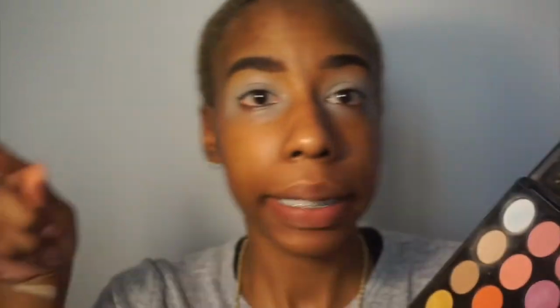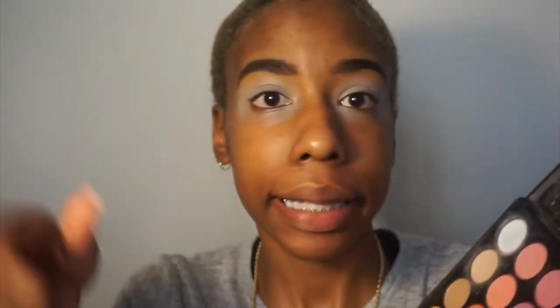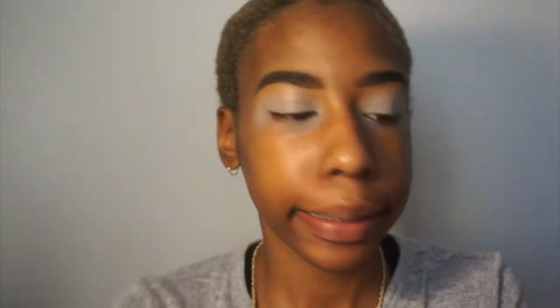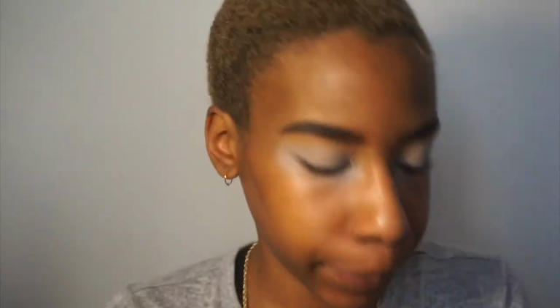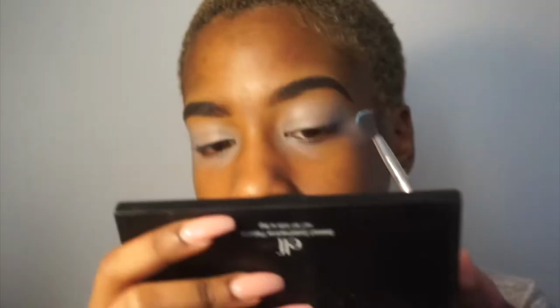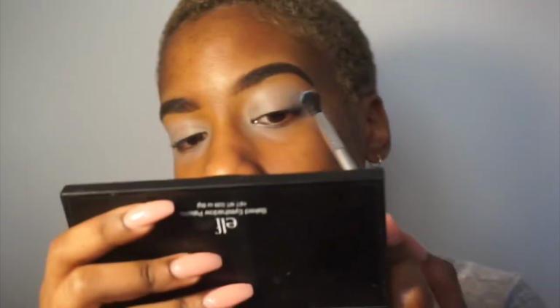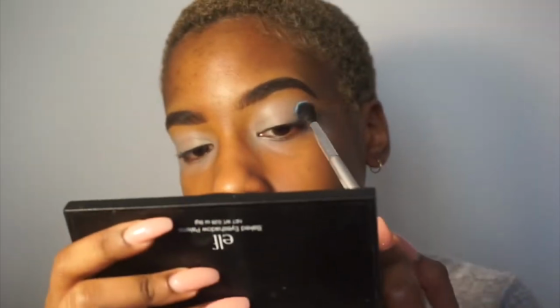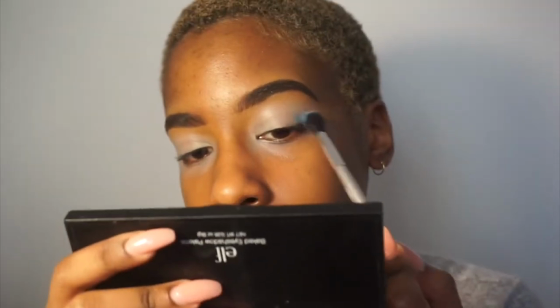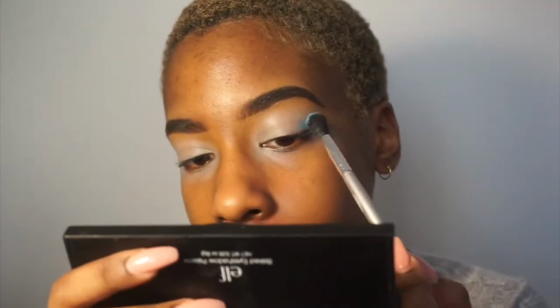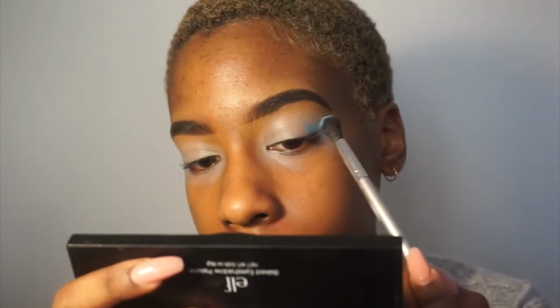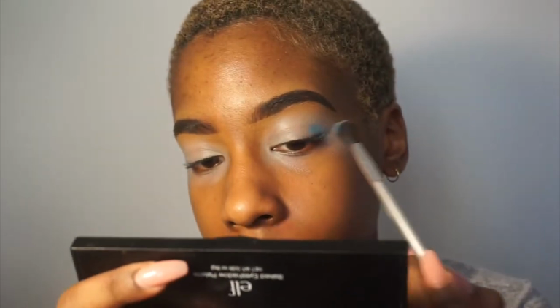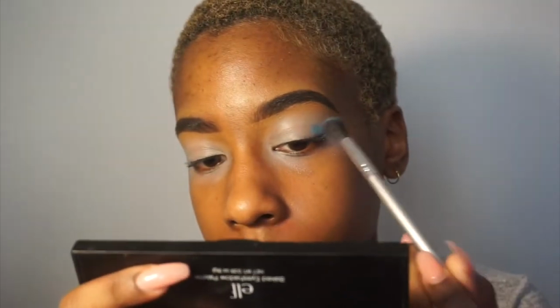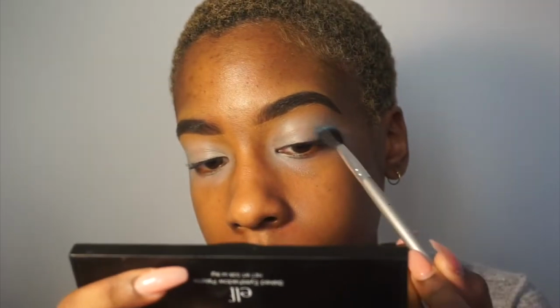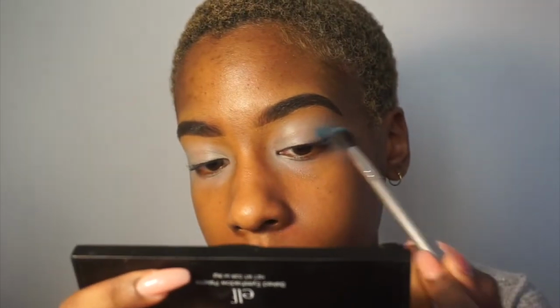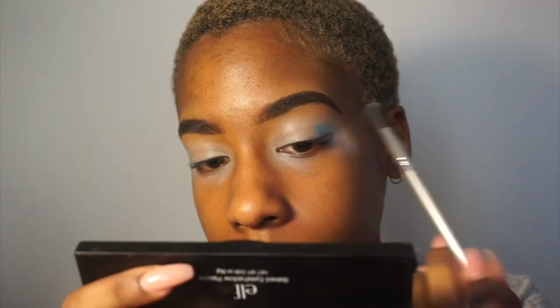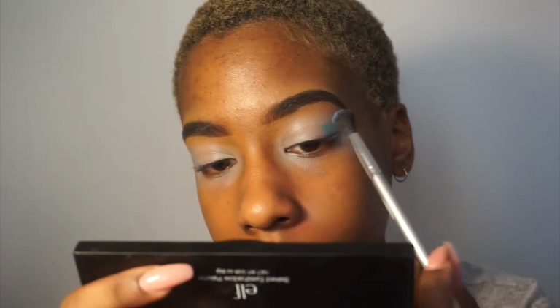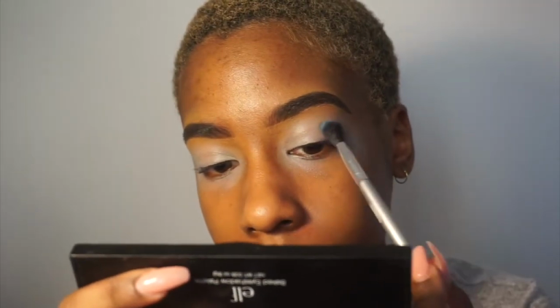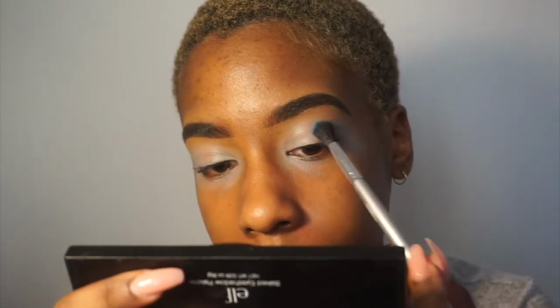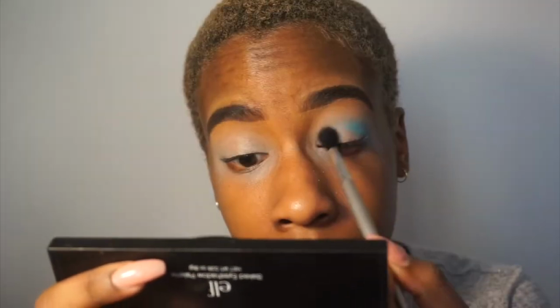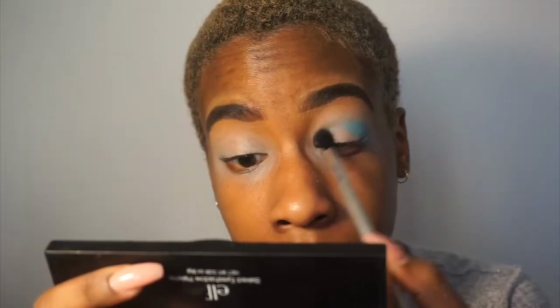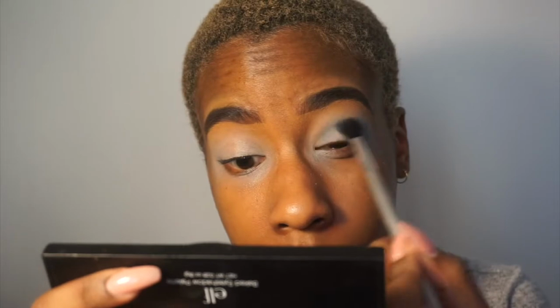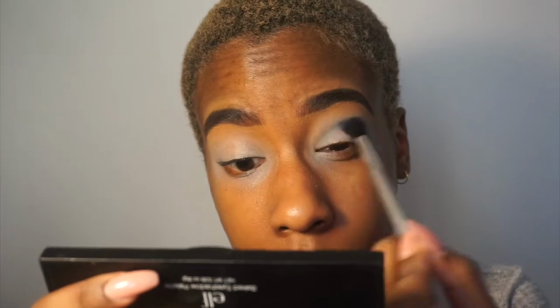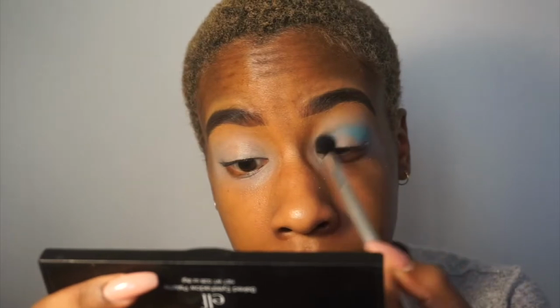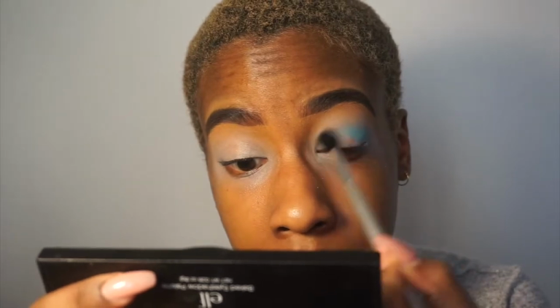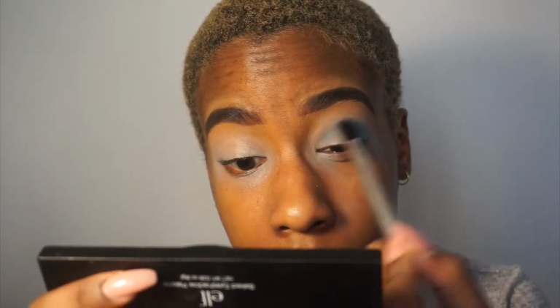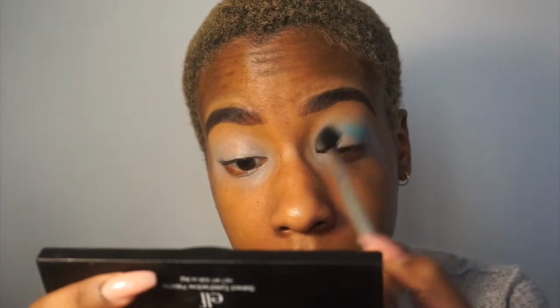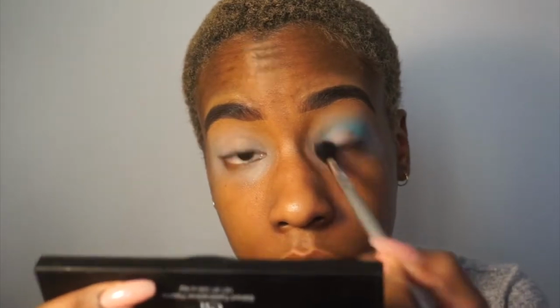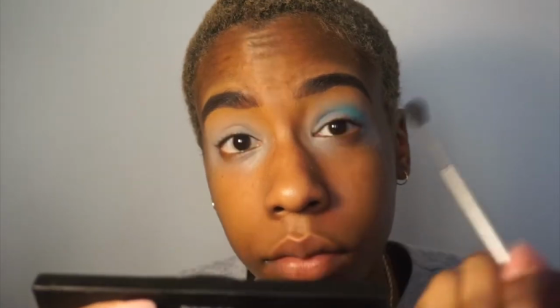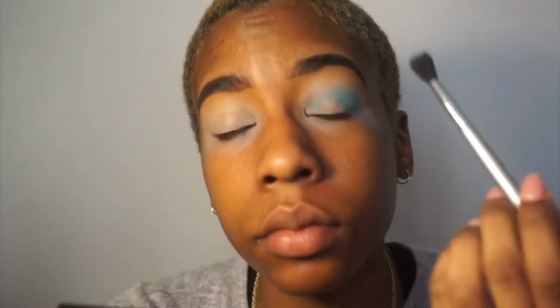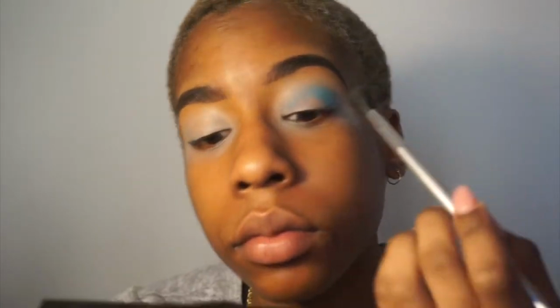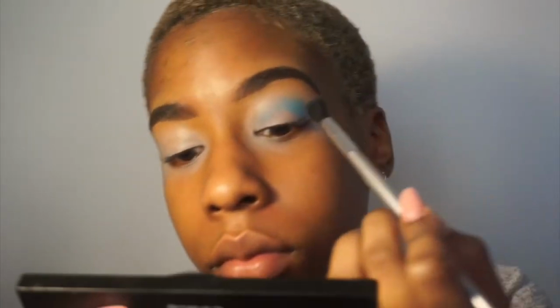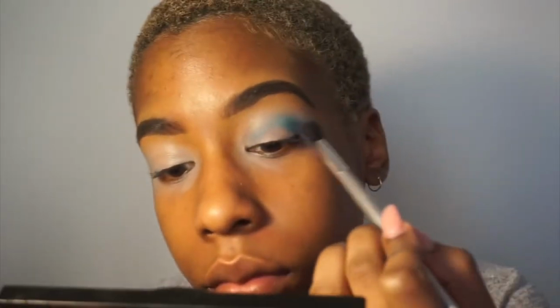Now taking the white and that blue from the palette and mixing them together, then applying it to my crease.